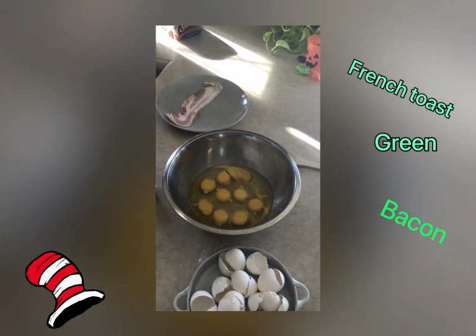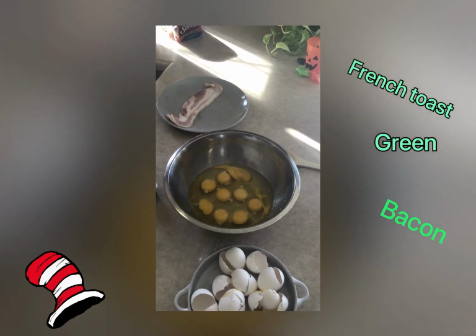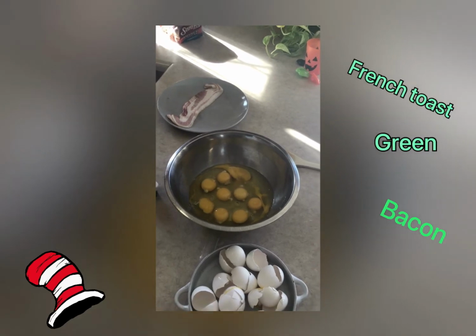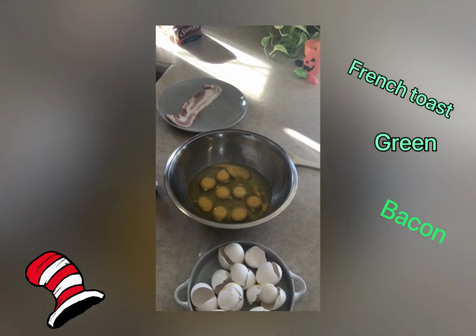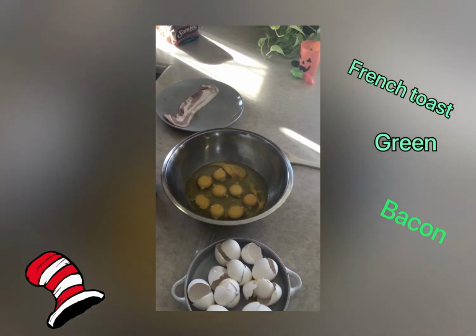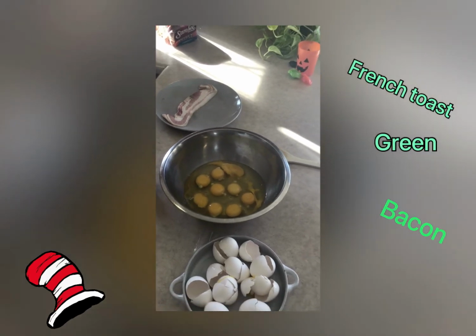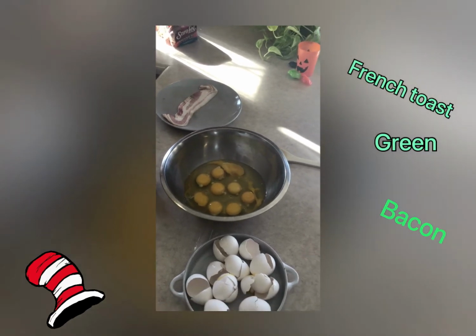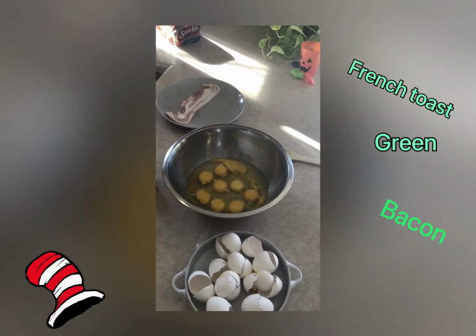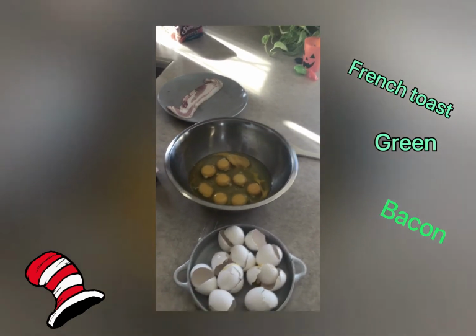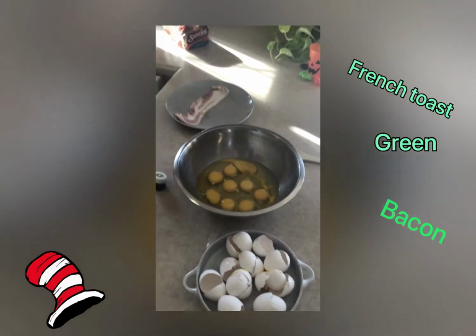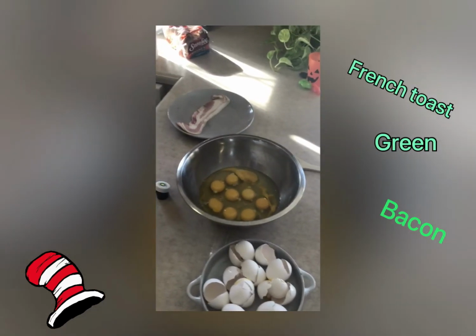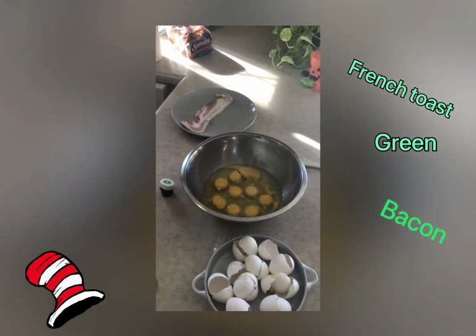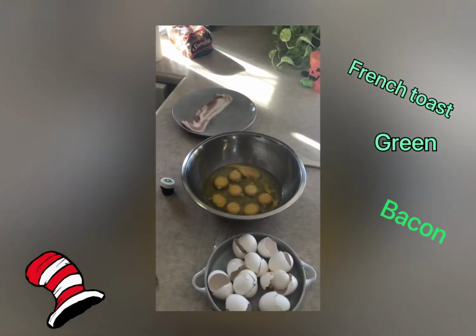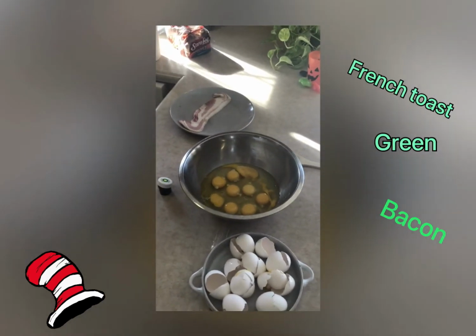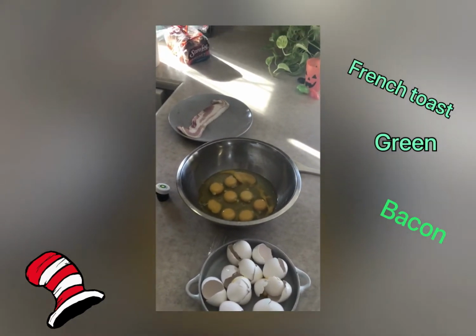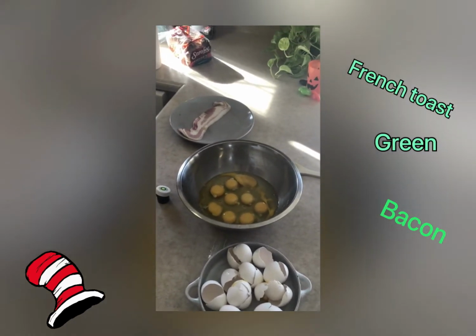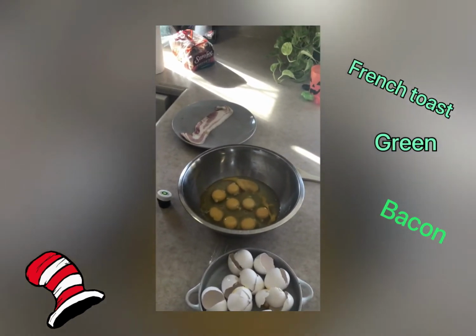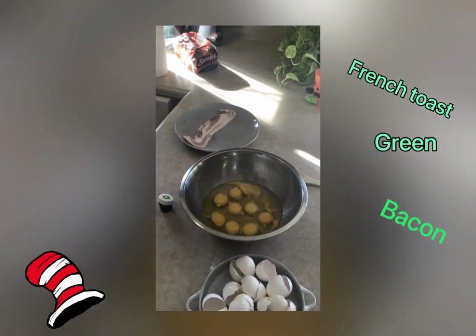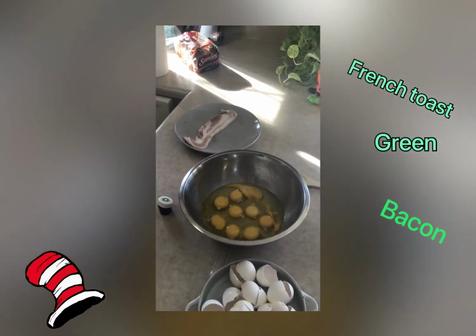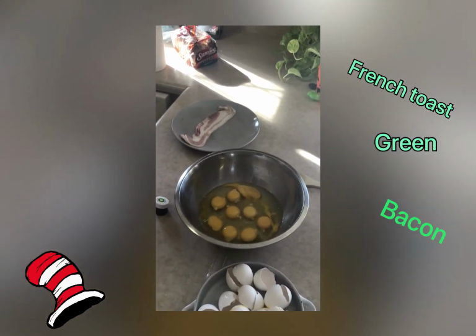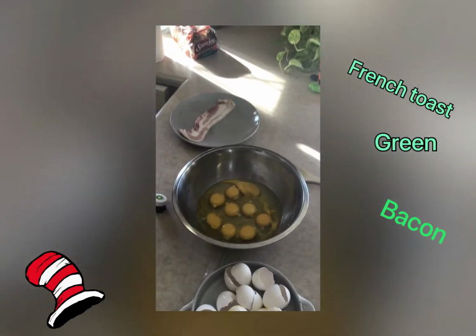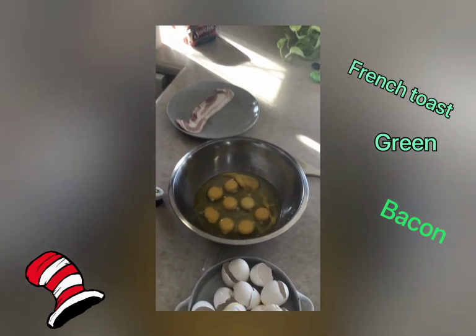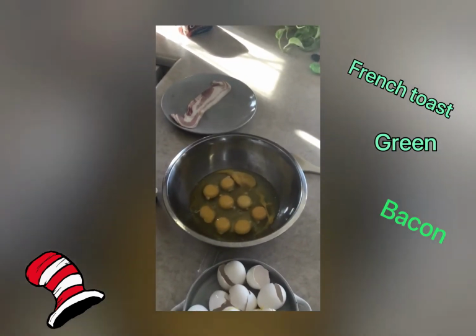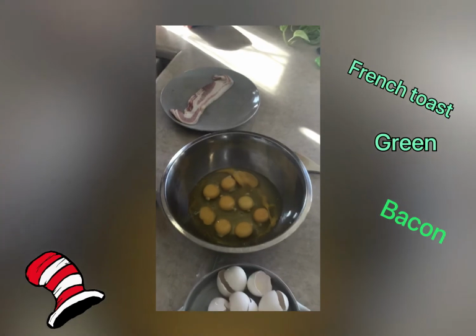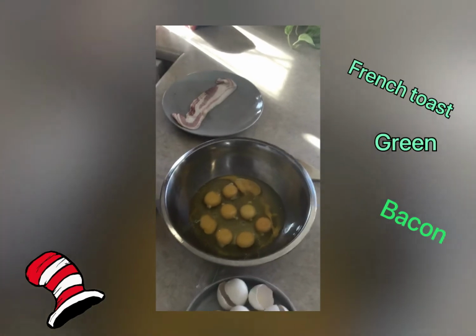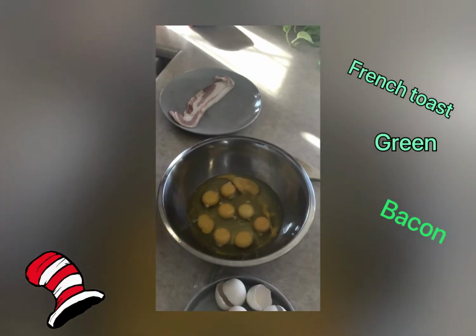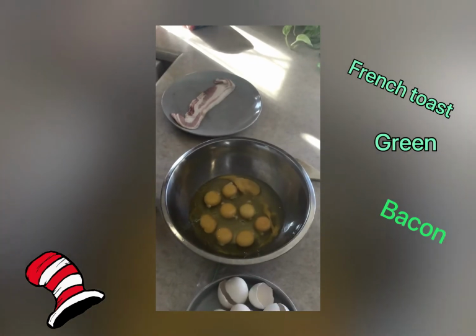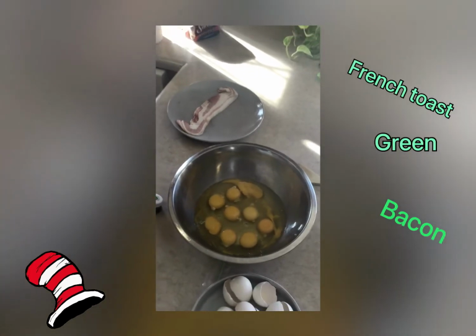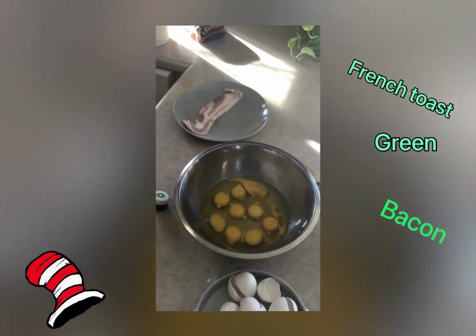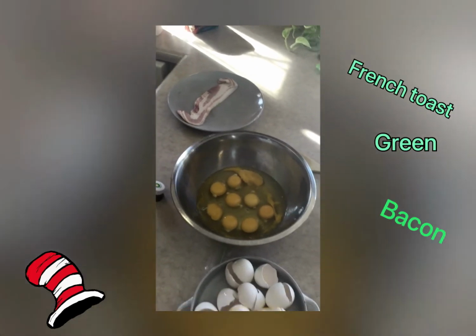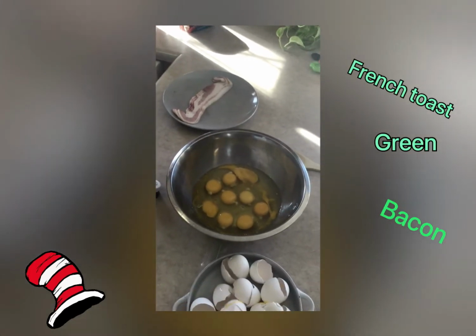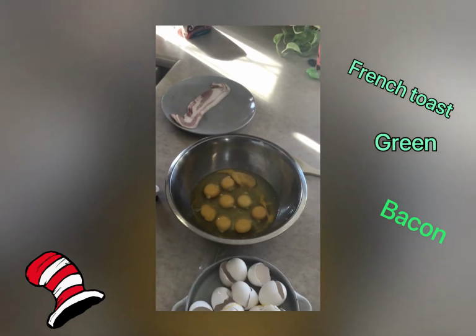I think I got maybe nine or ten eggs in there. So we're making a big batch.